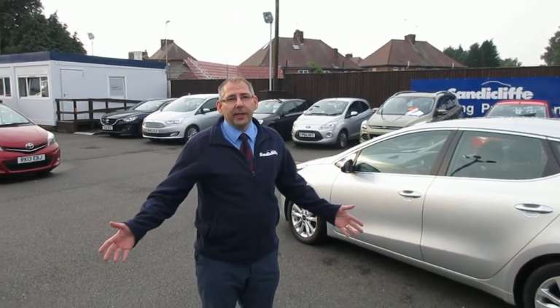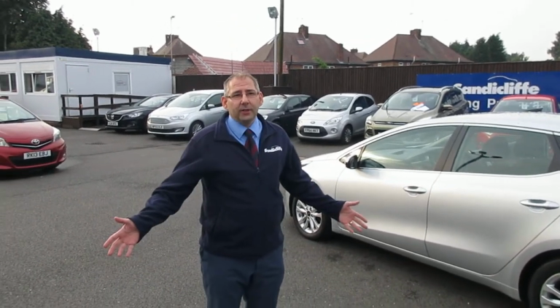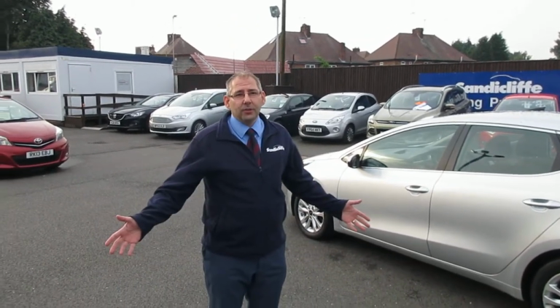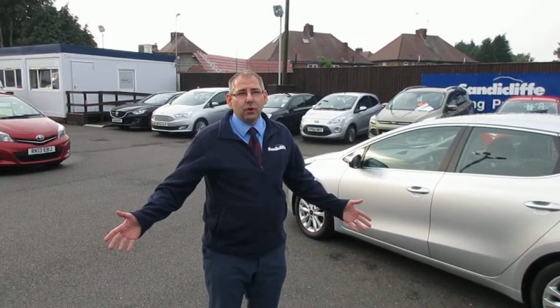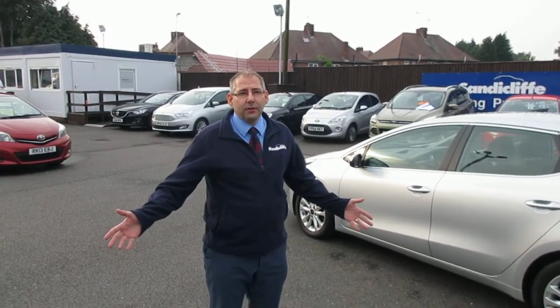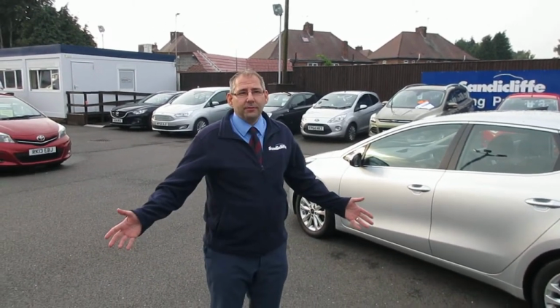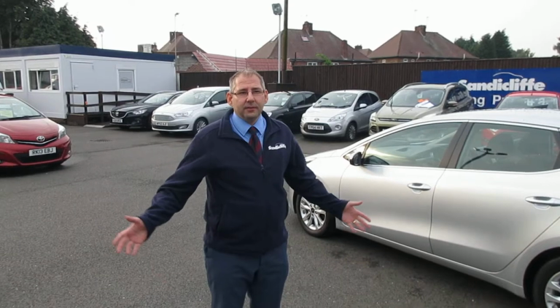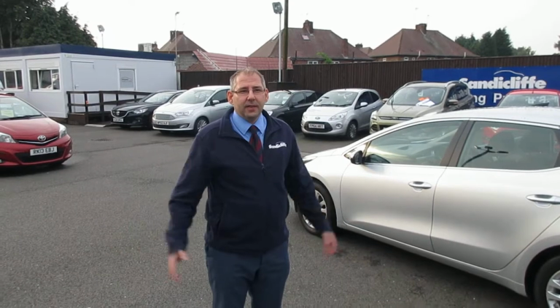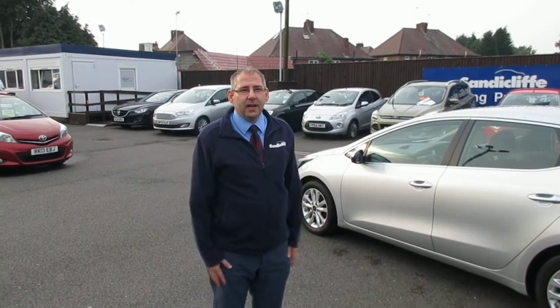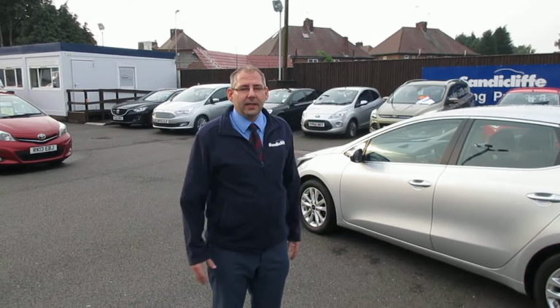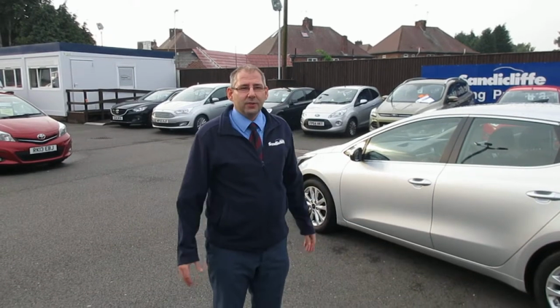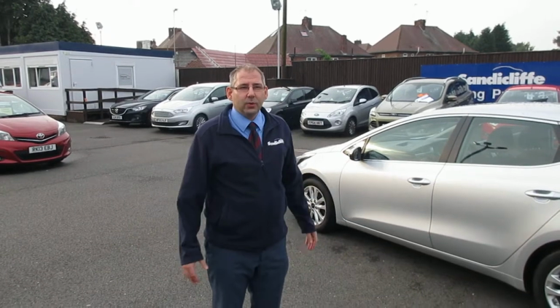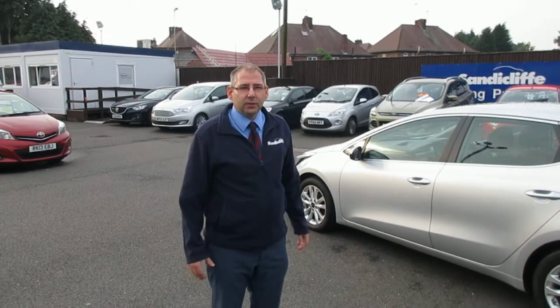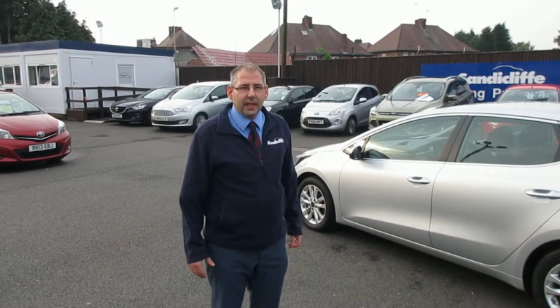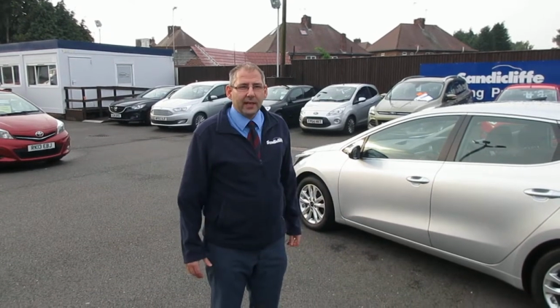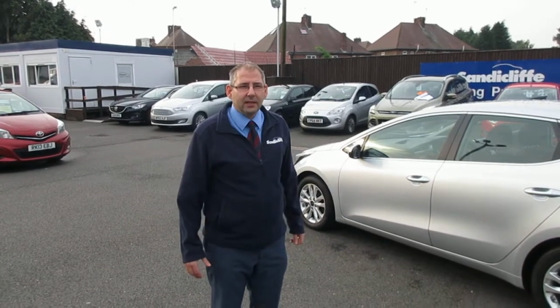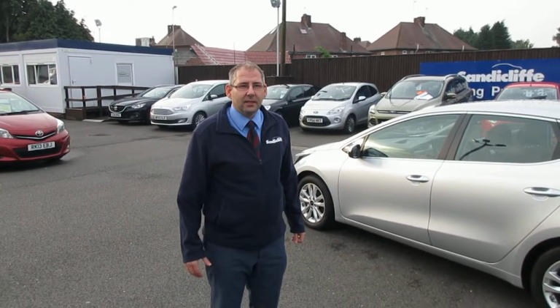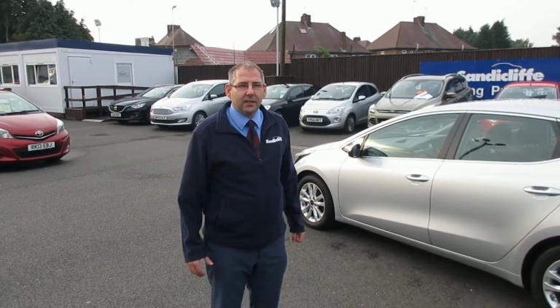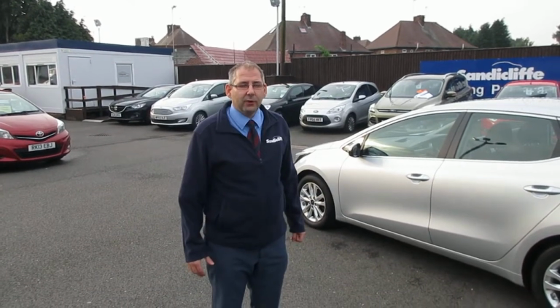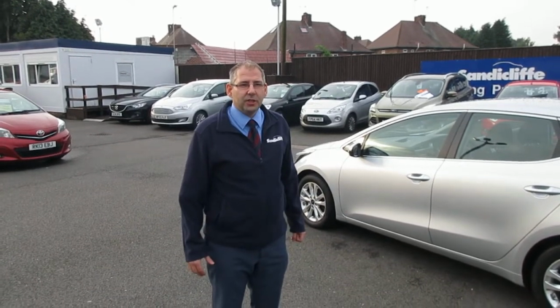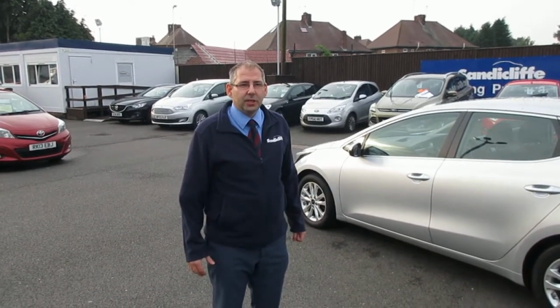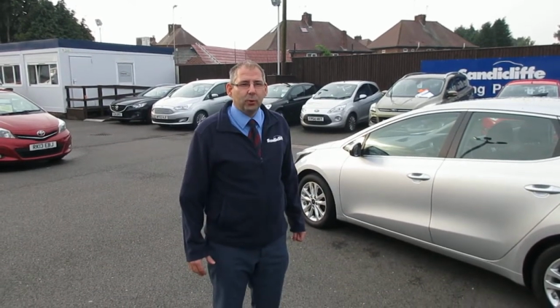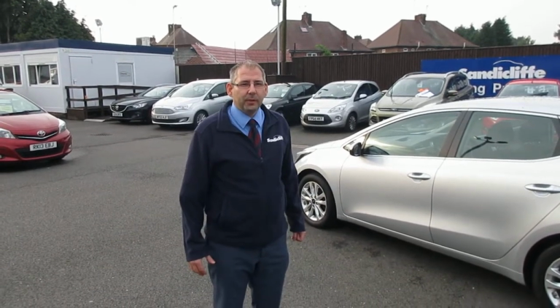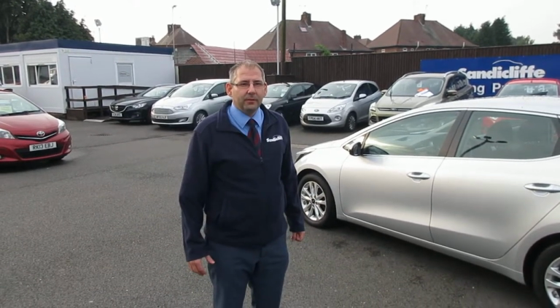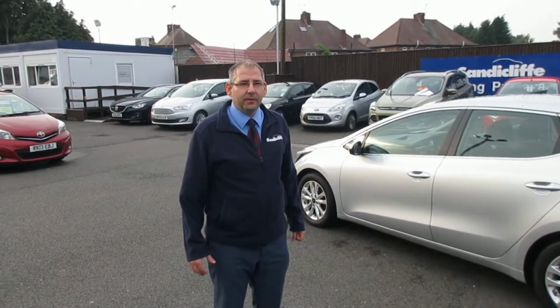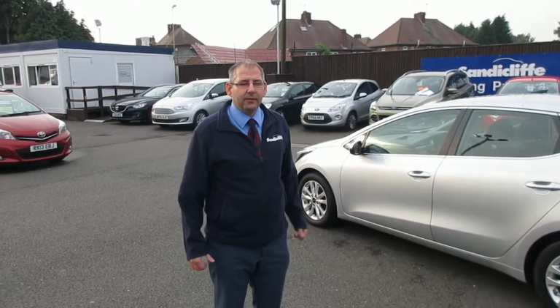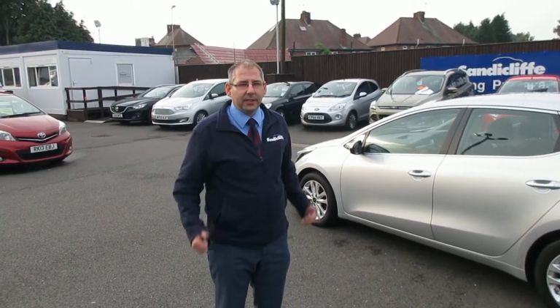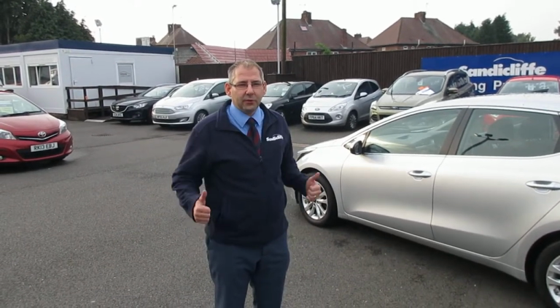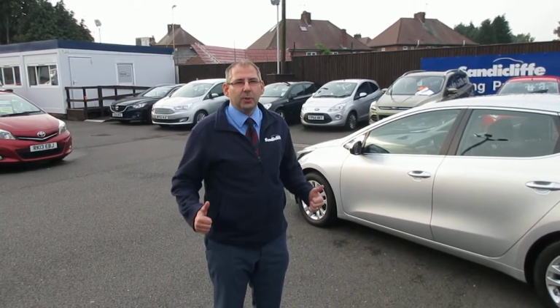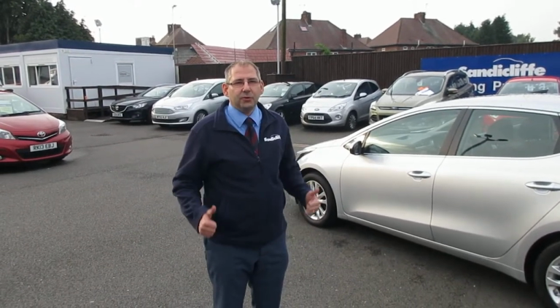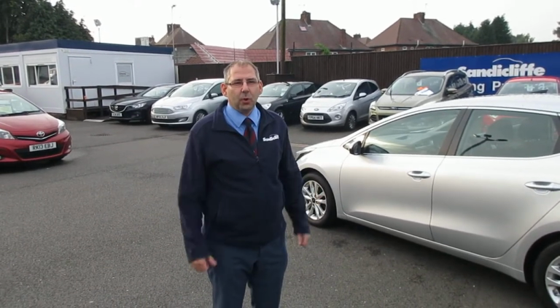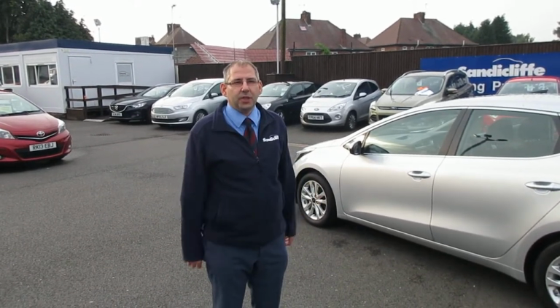I'm sure you'll agree this is a fantastic car from Sandy Cliff Stapleford. Why don't you come and give it a drive — give us a call today to arrange an appointment. Thanks very much for watching.